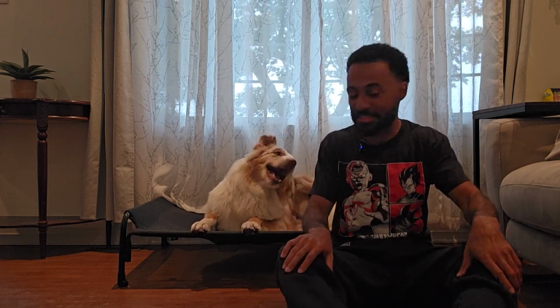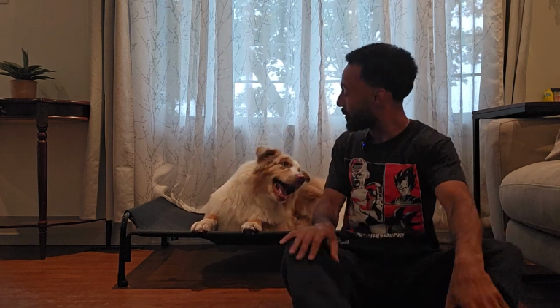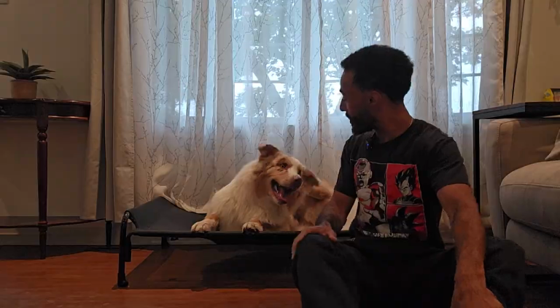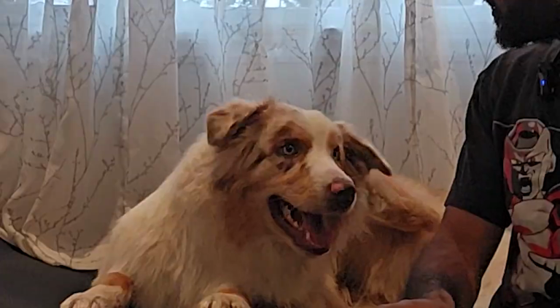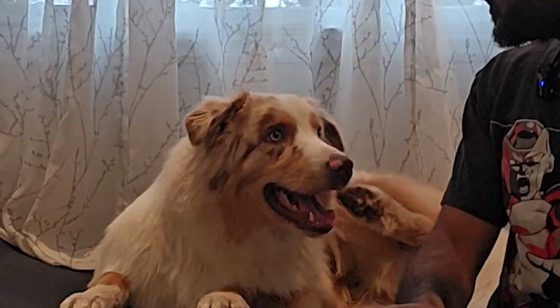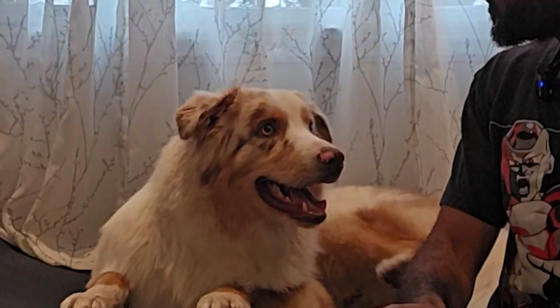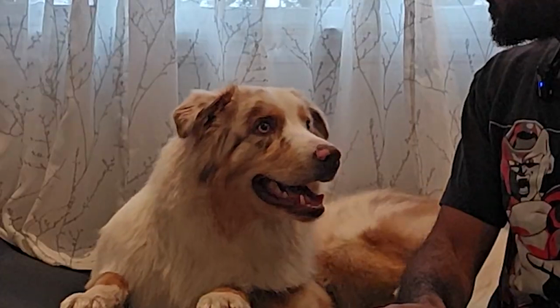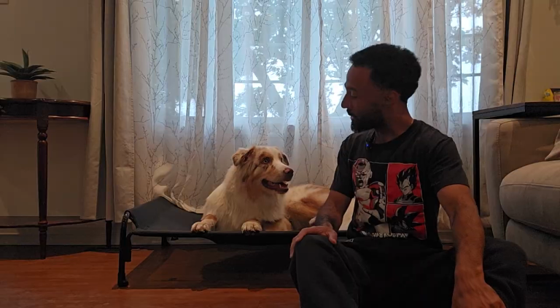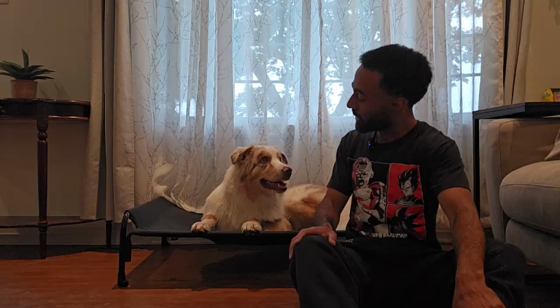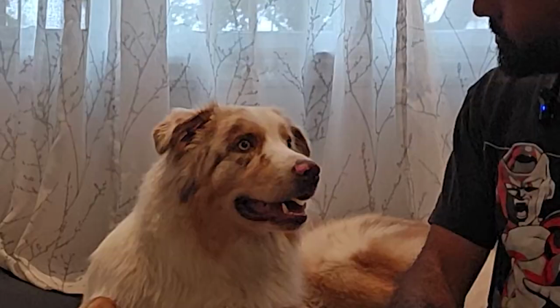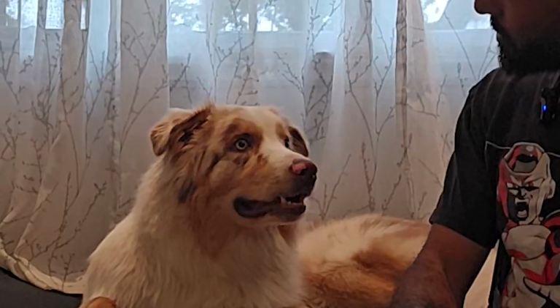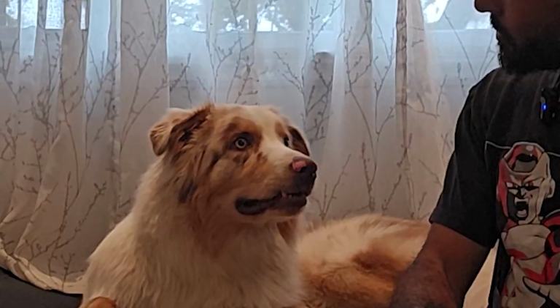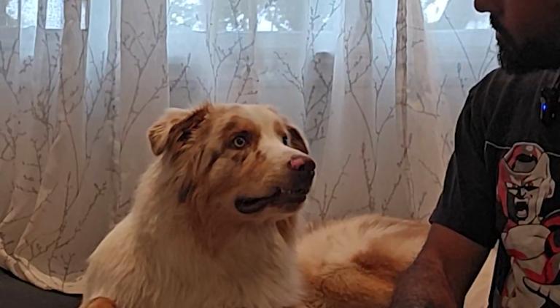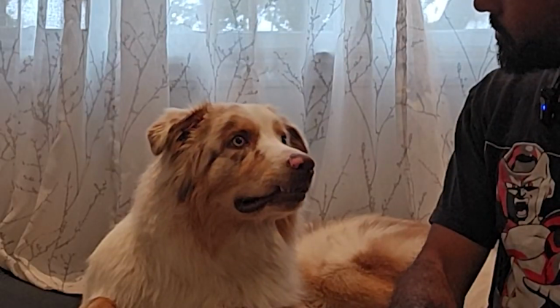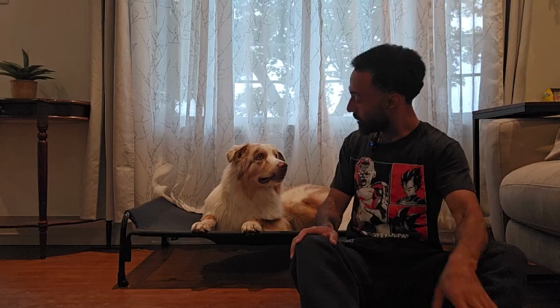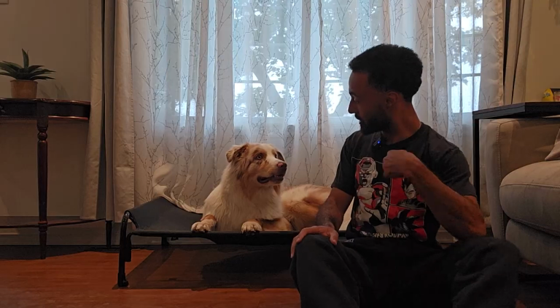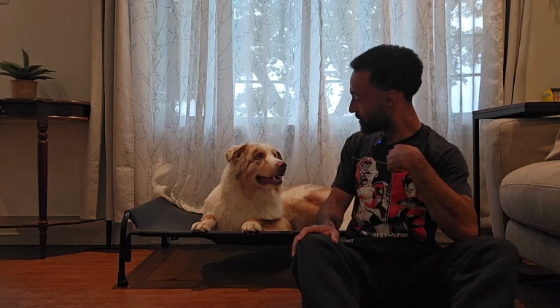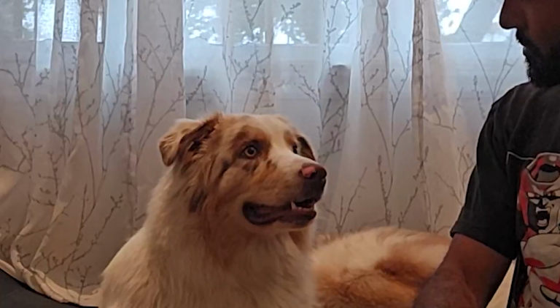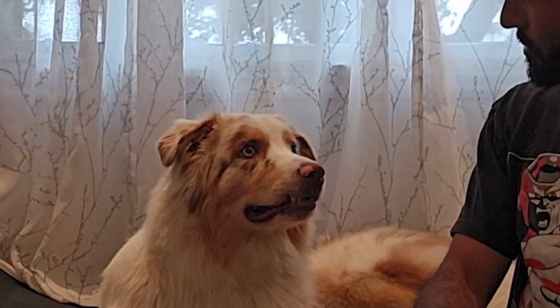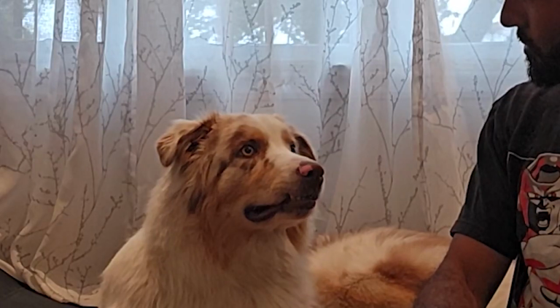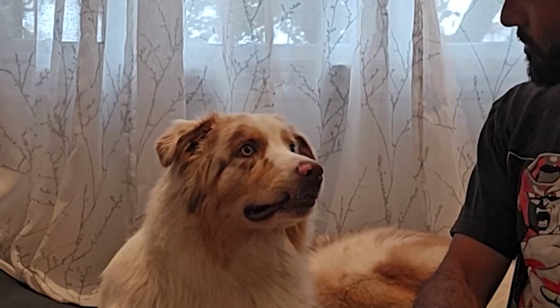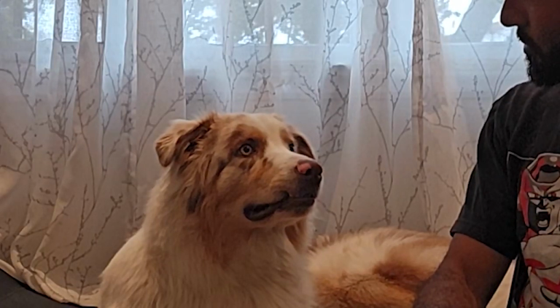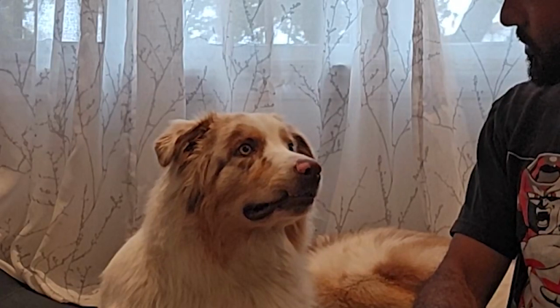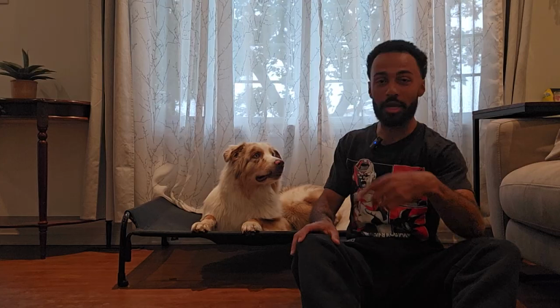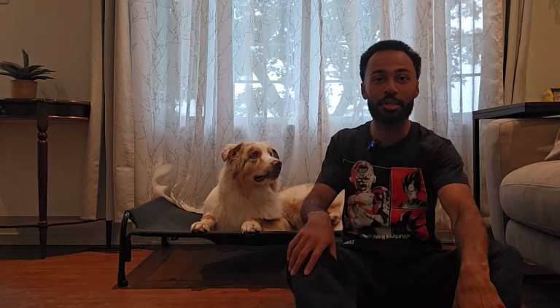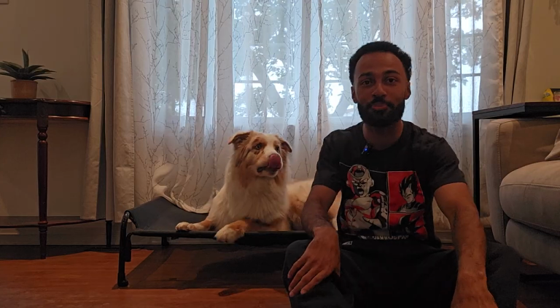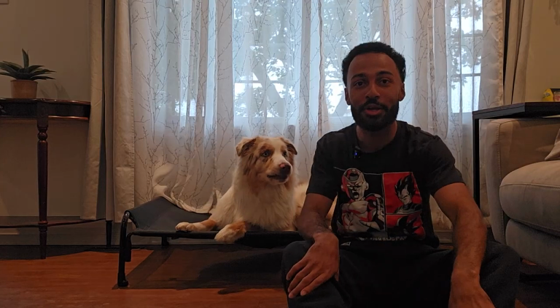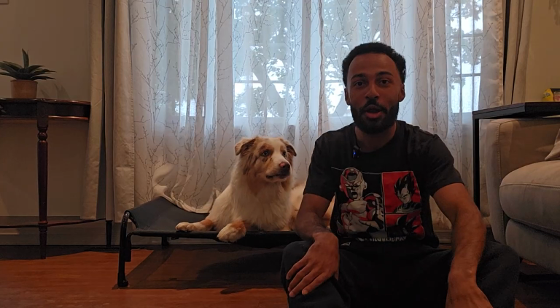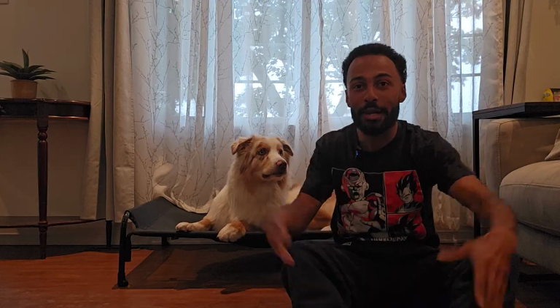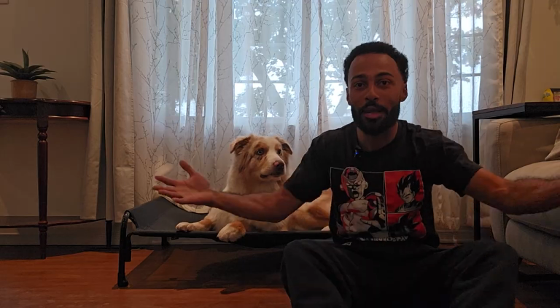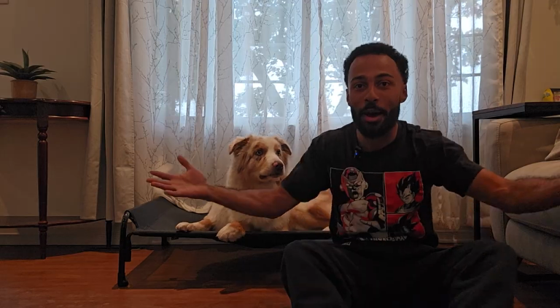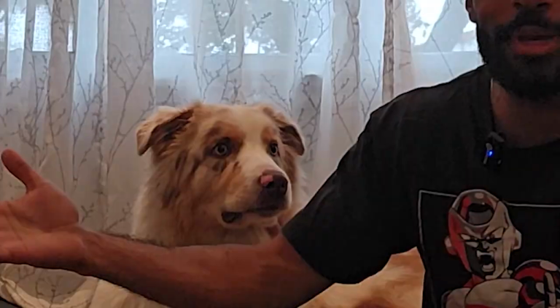Isn't that right bud? You want to tell them? Okay, I'll tell them. We're getting a puppy!